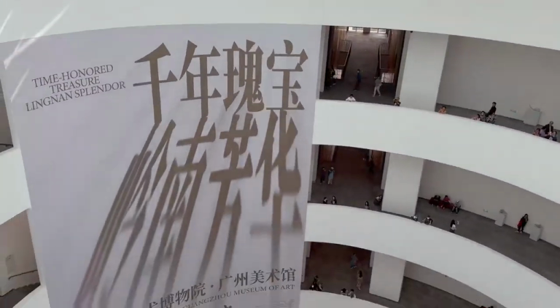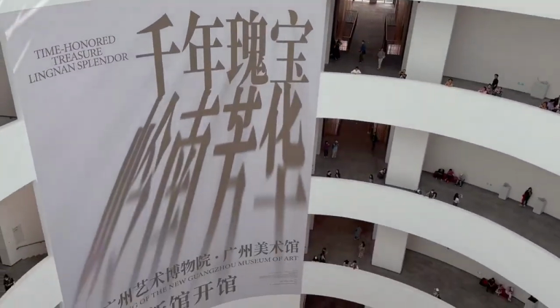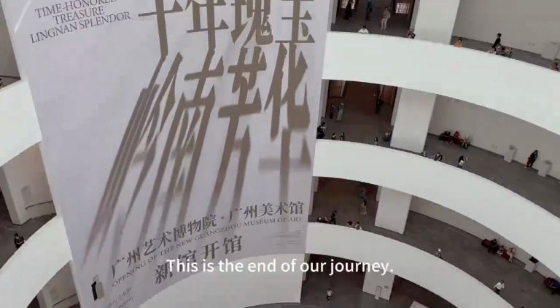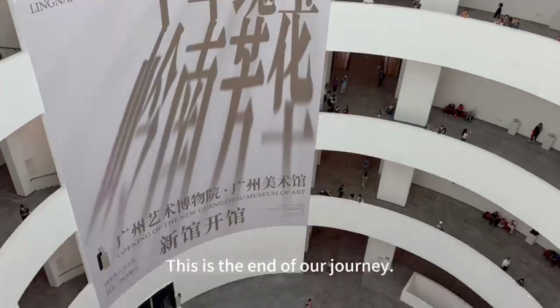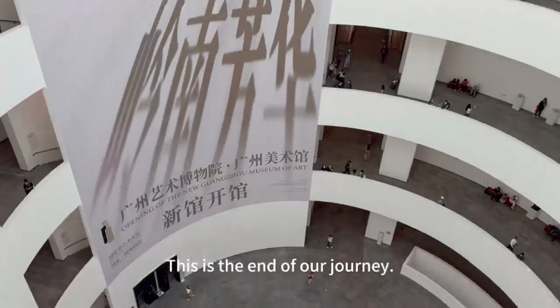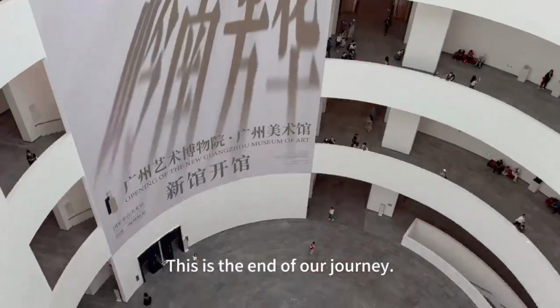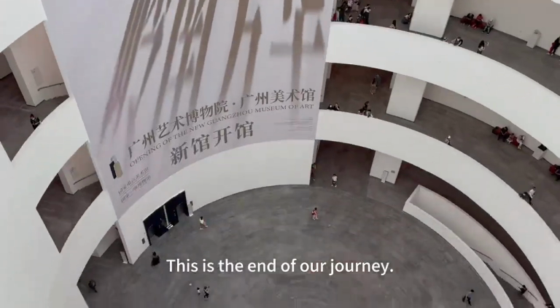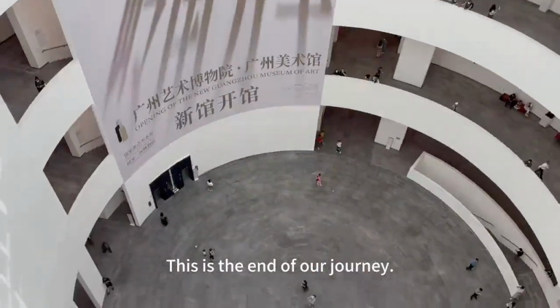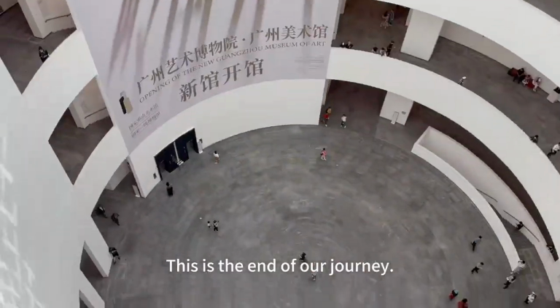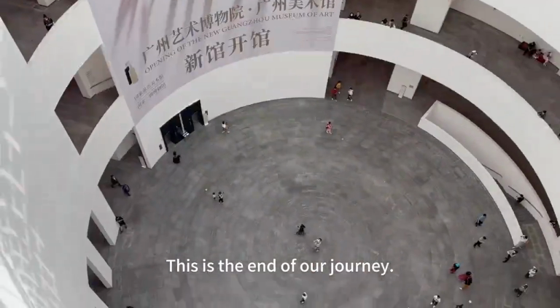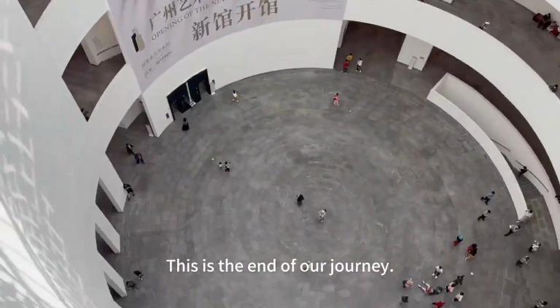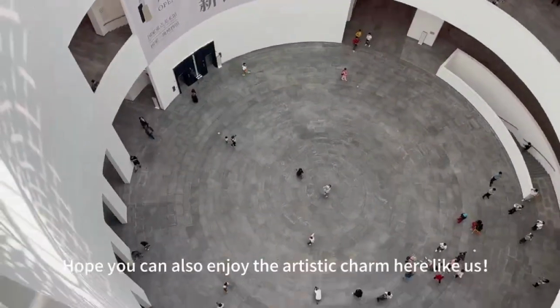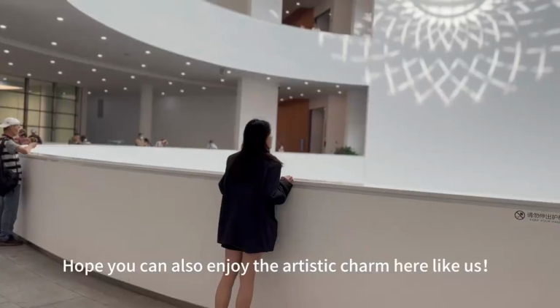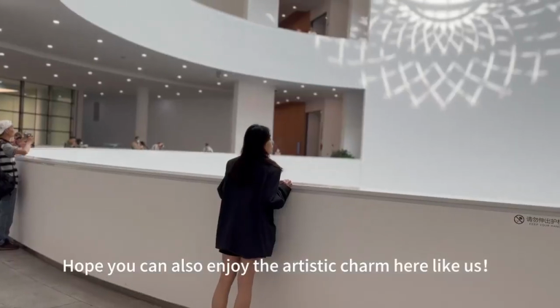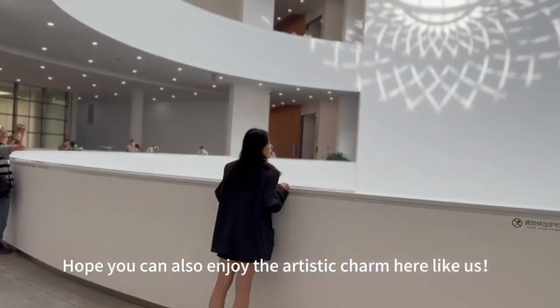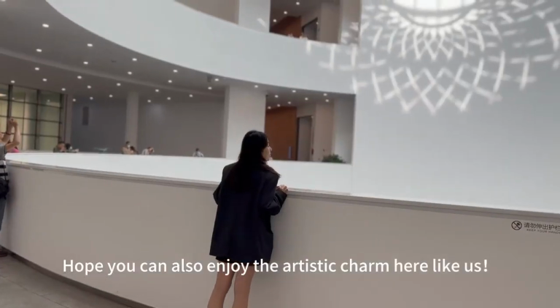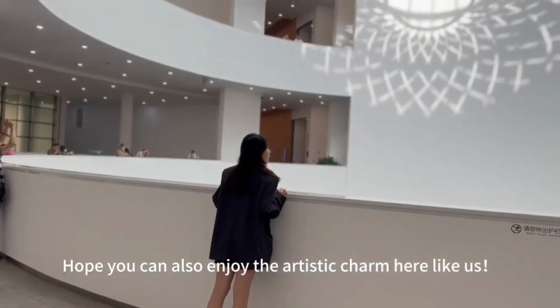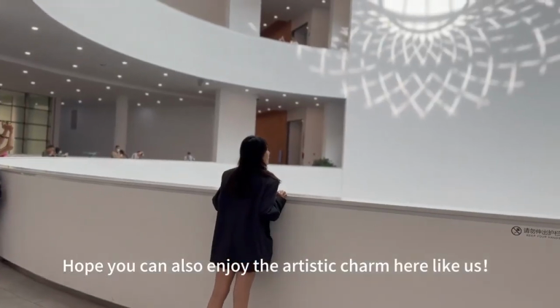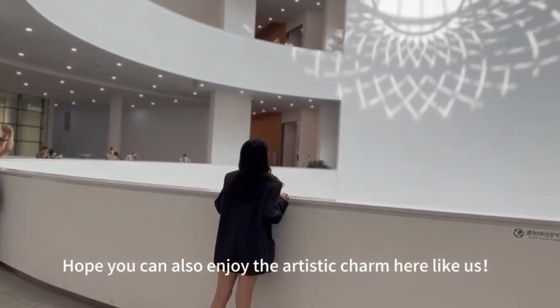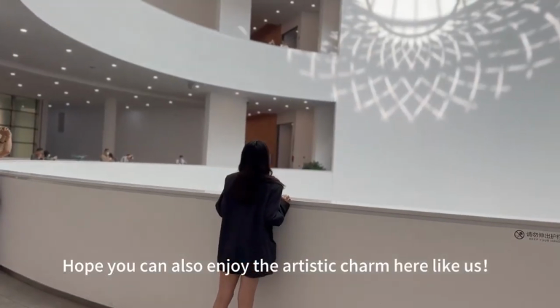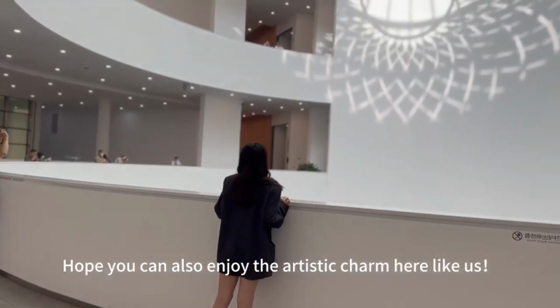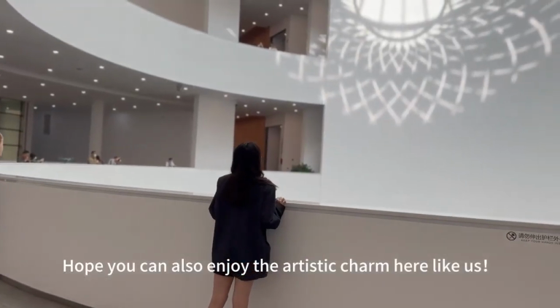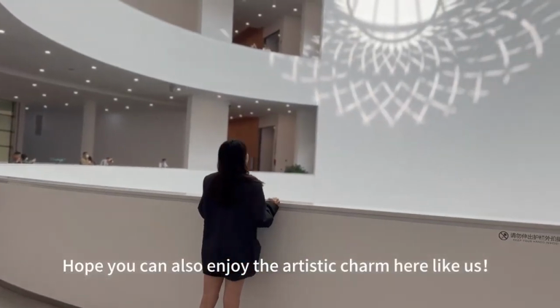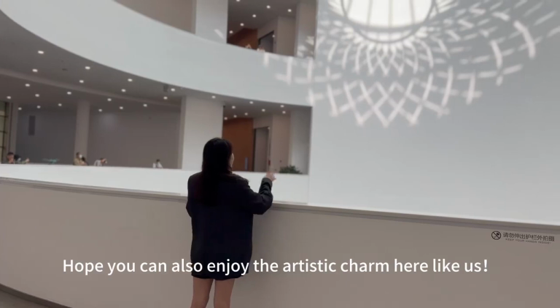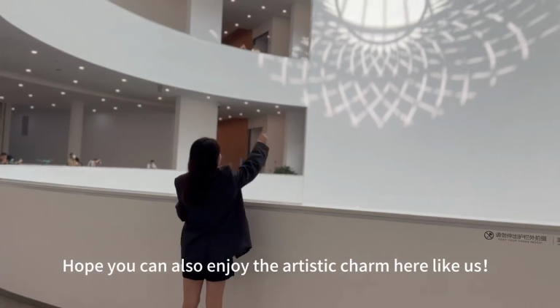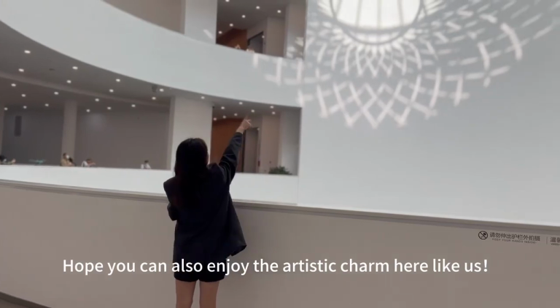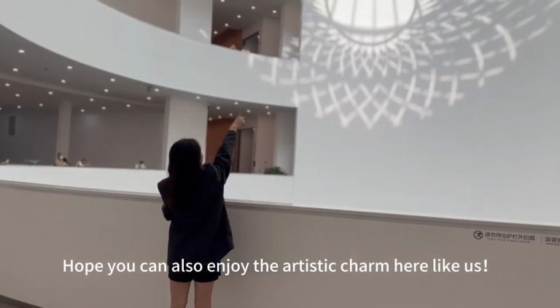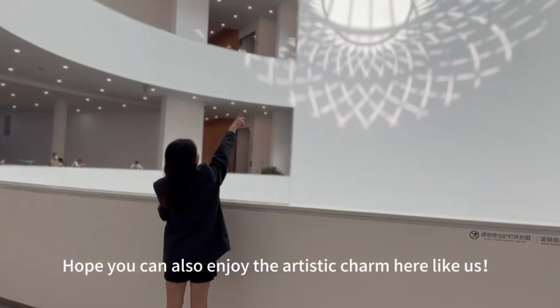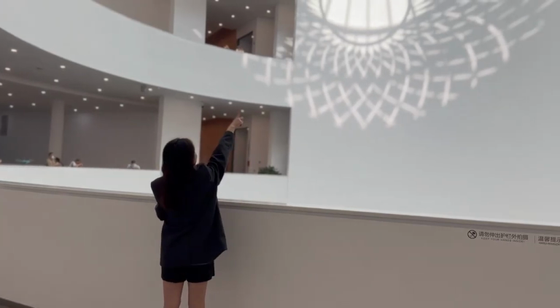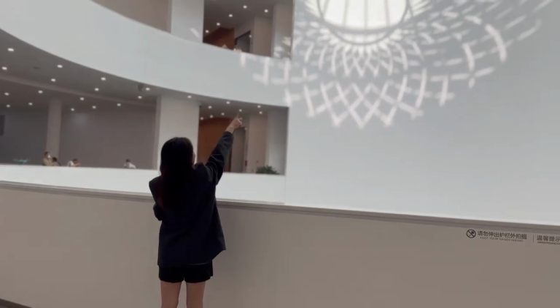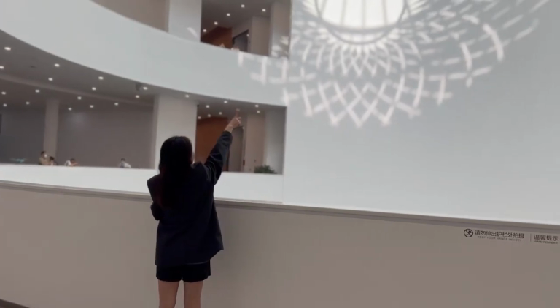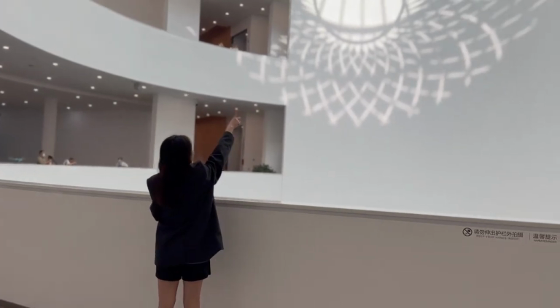This is the end of our journey. Hope you can also enjoy the artistic charm here, like us. Bye-bye.